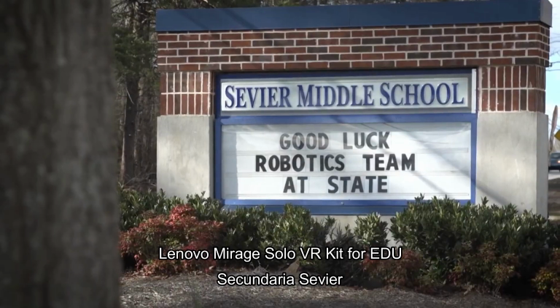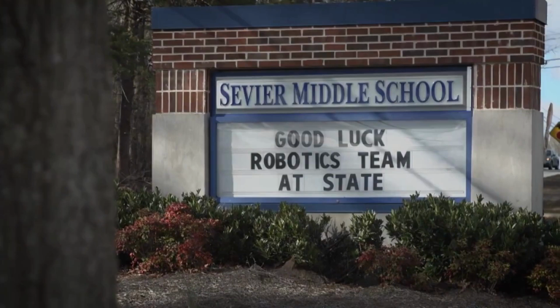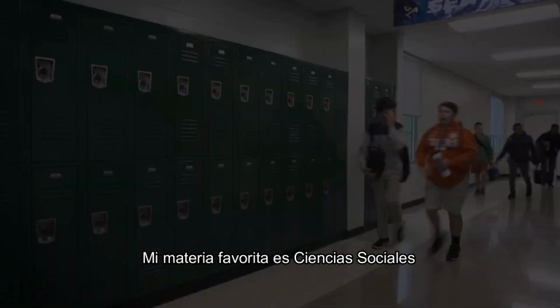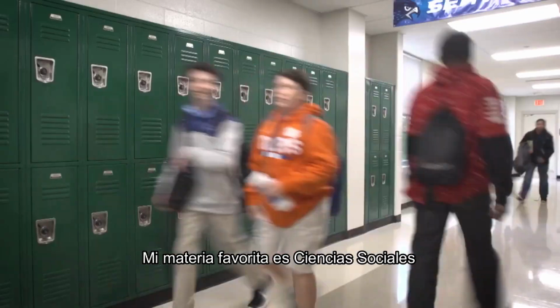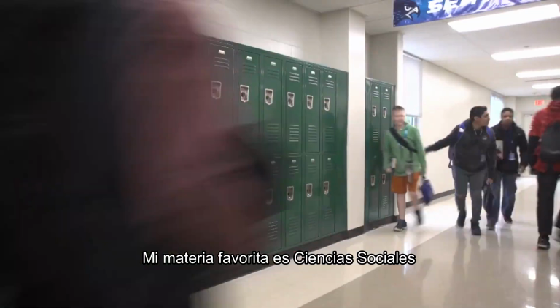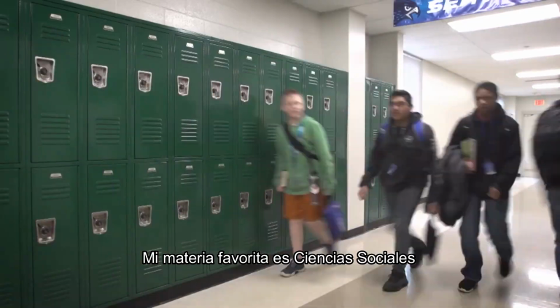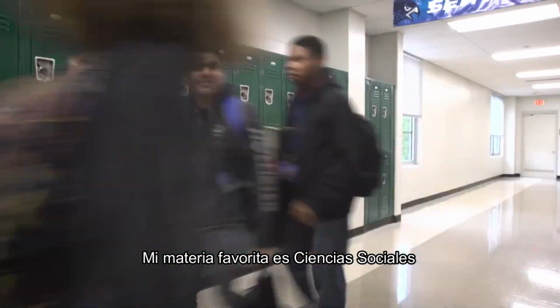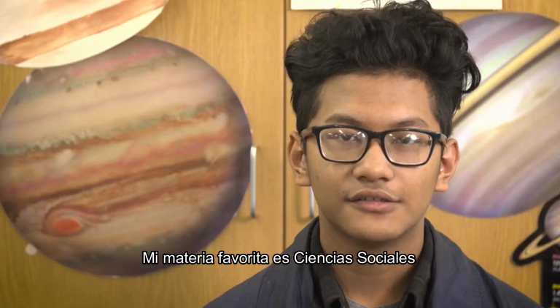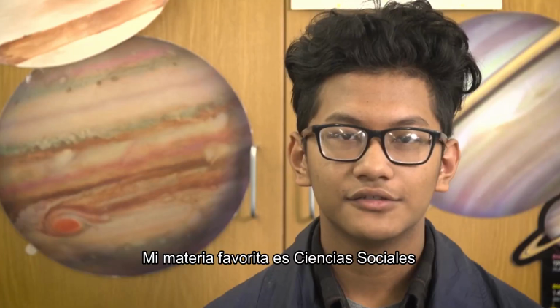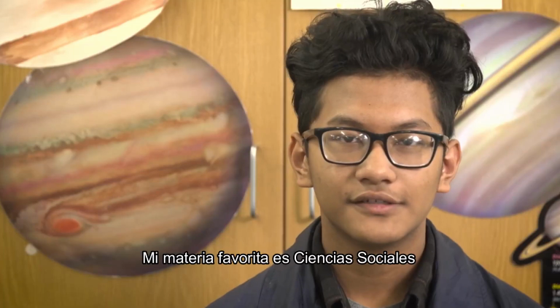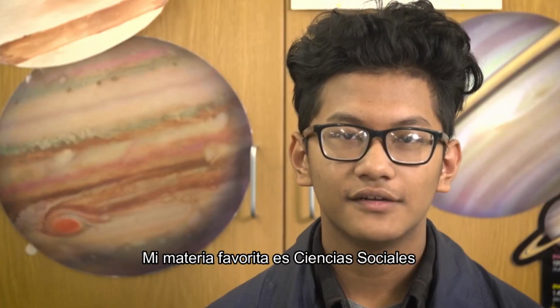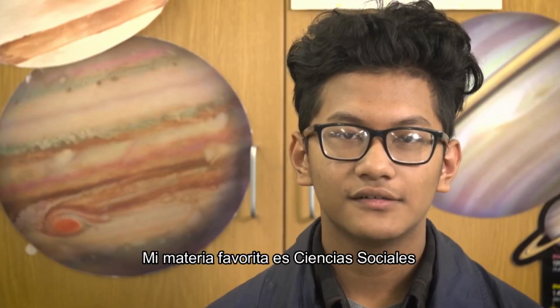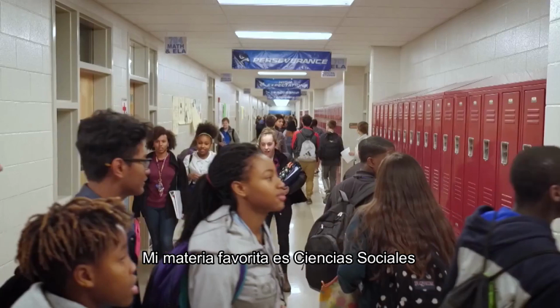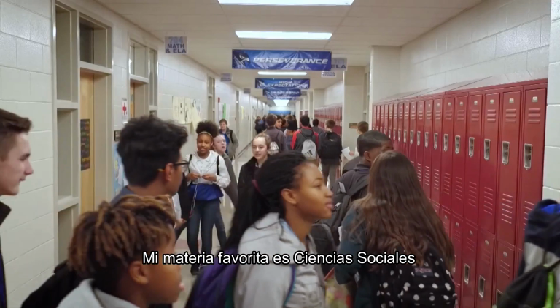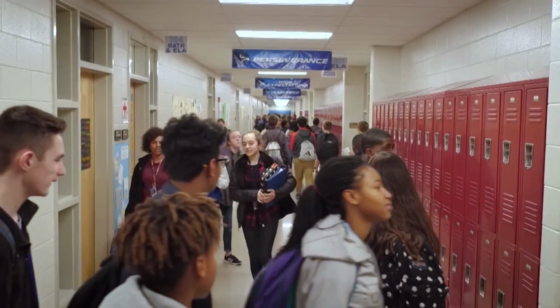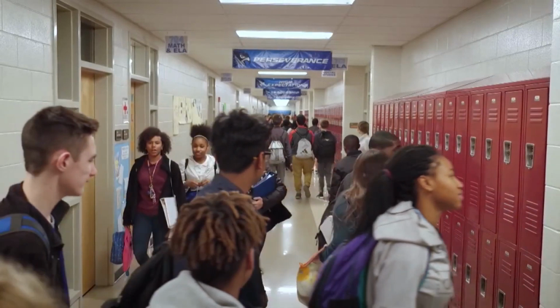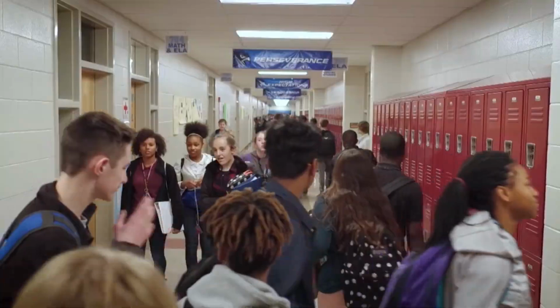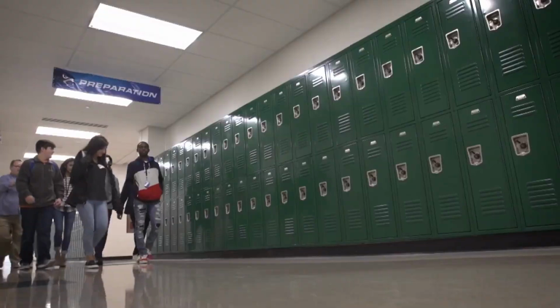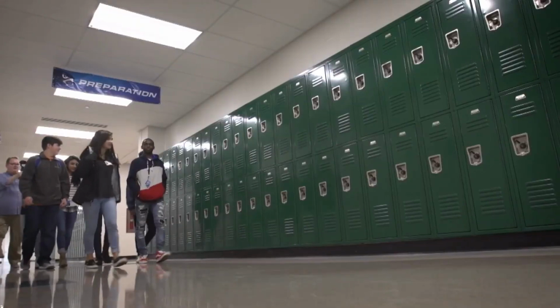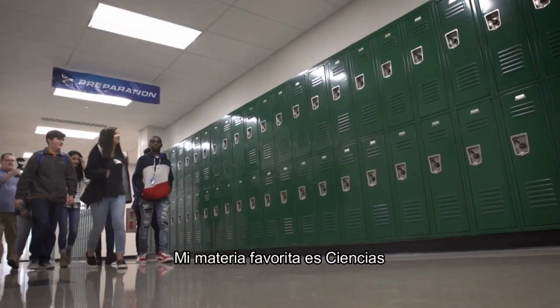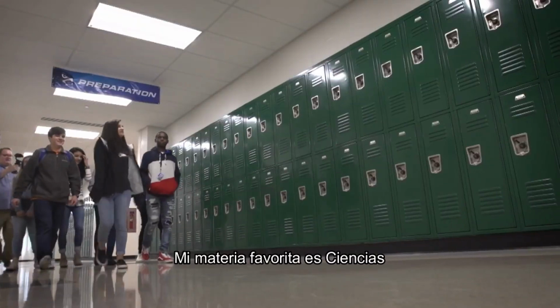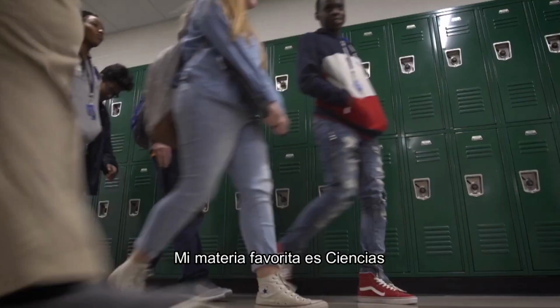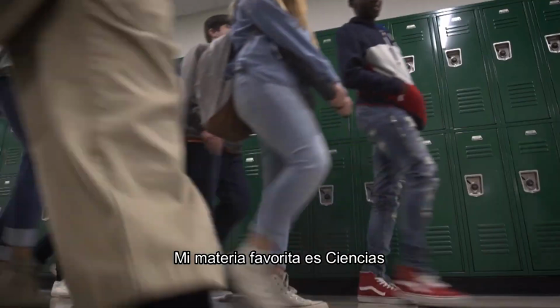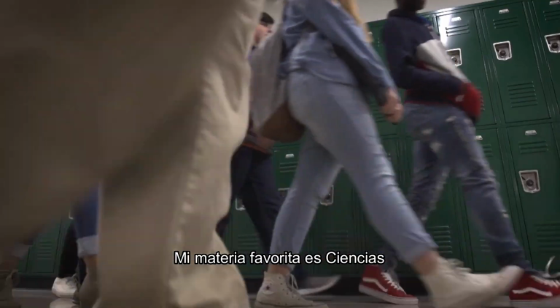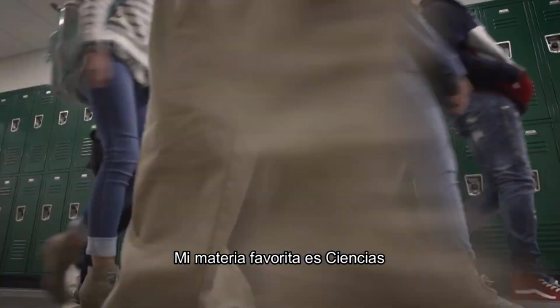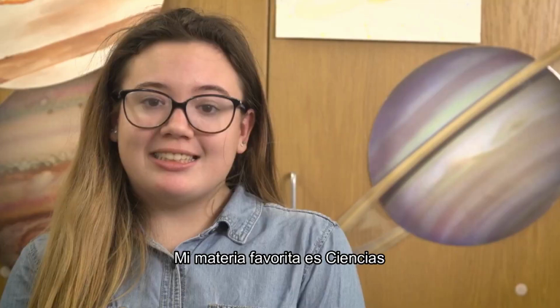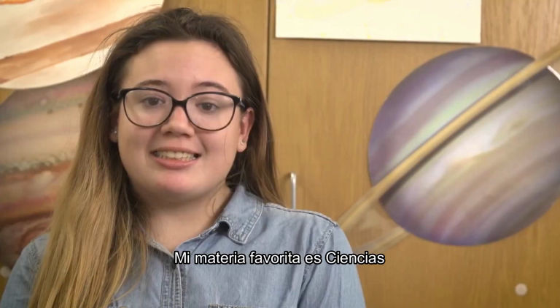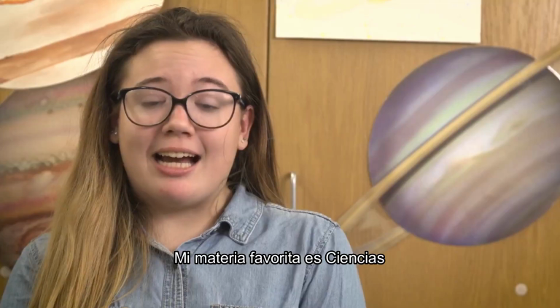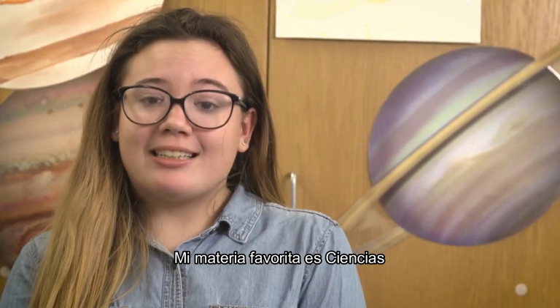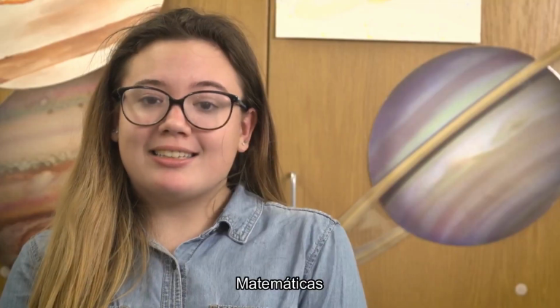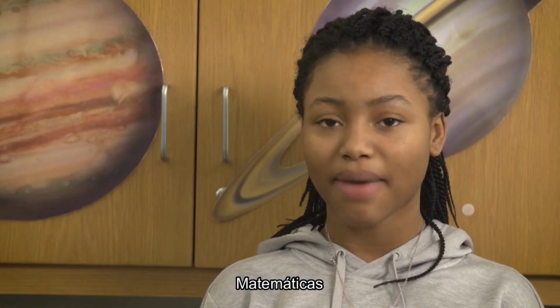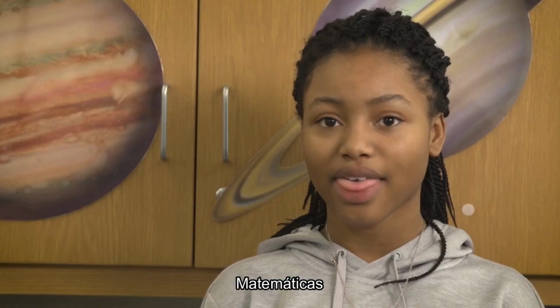My favorite subject is social studies. My favorite subject is science. Math.